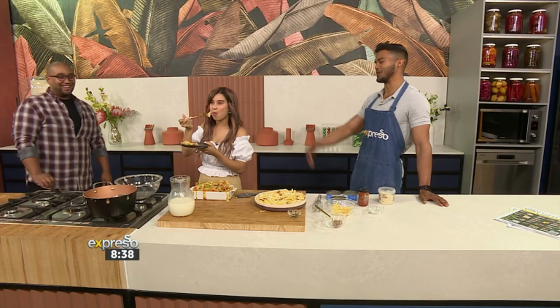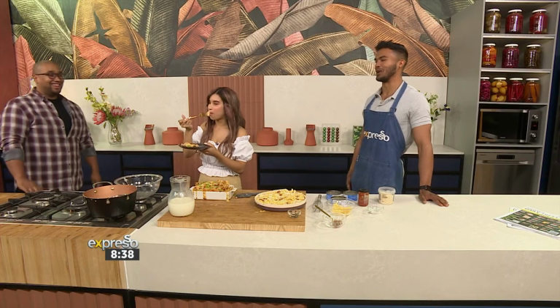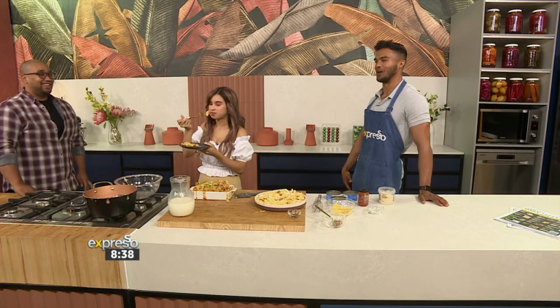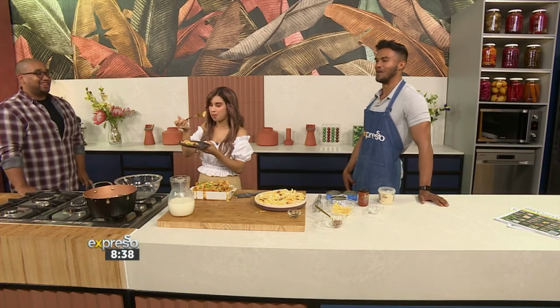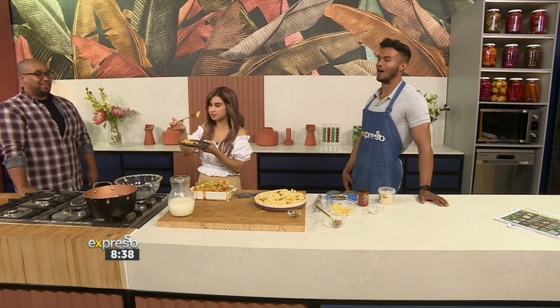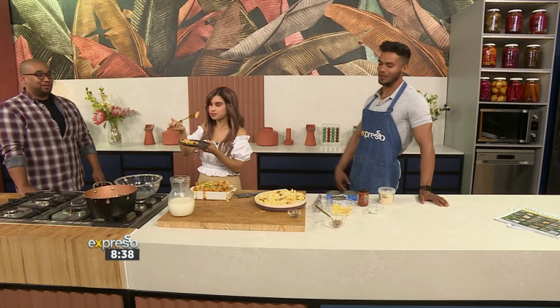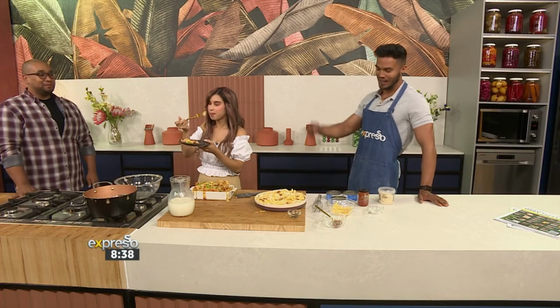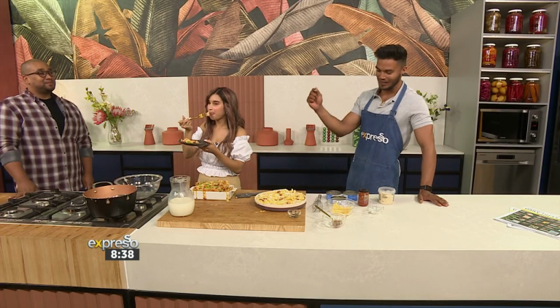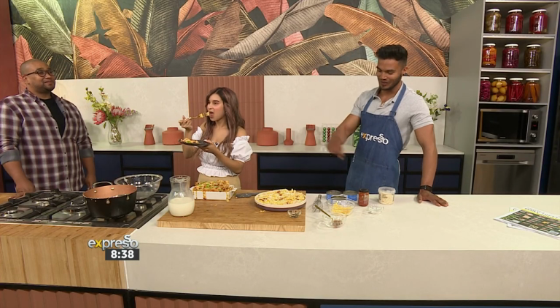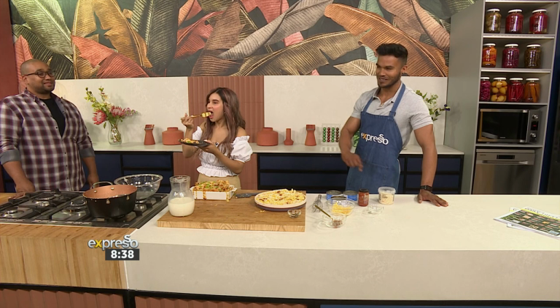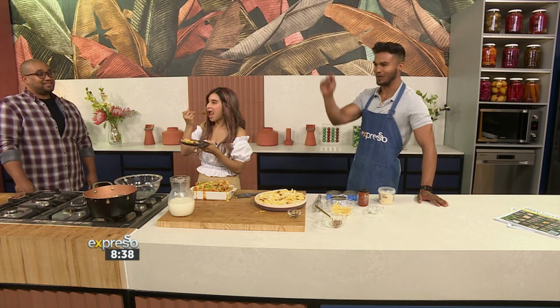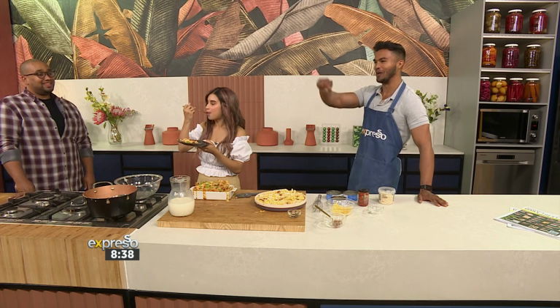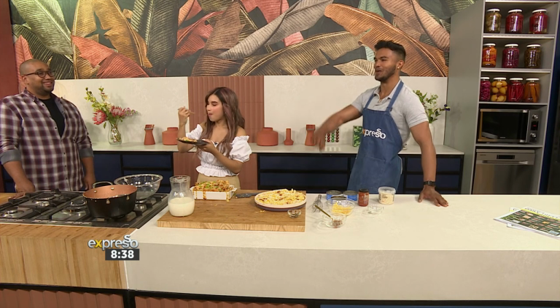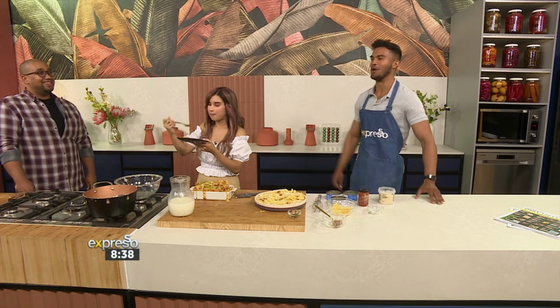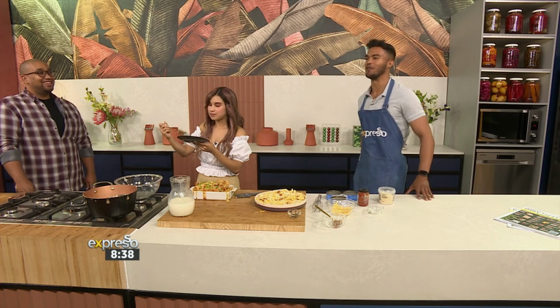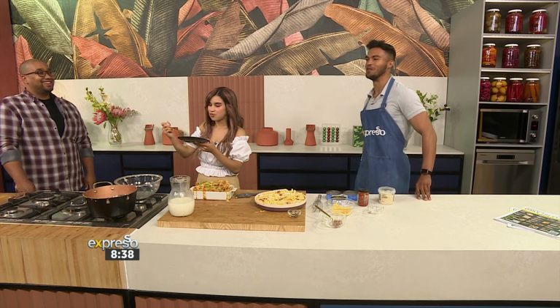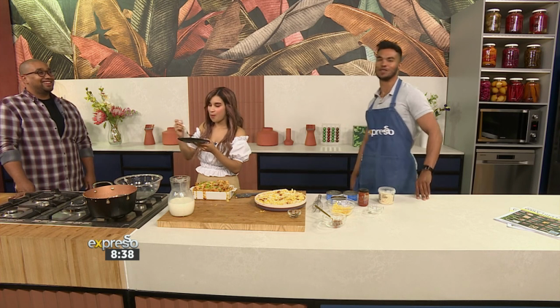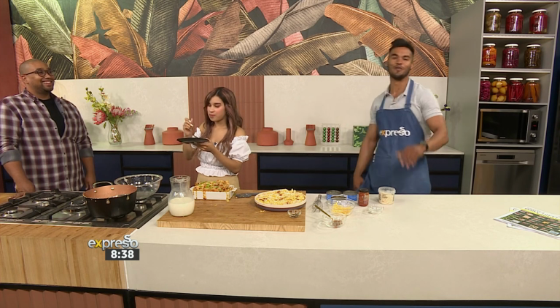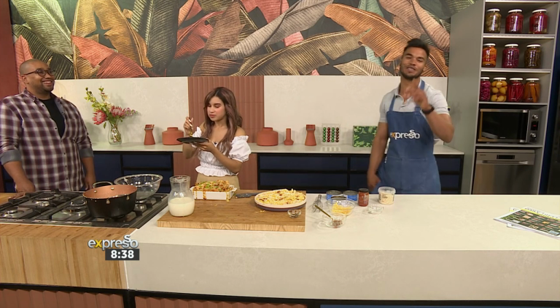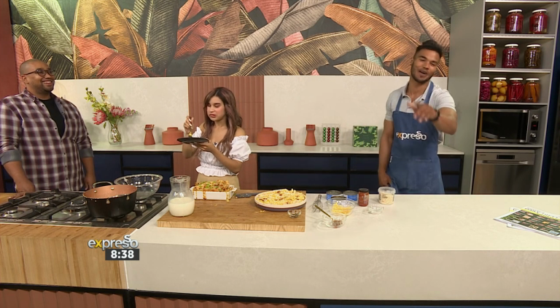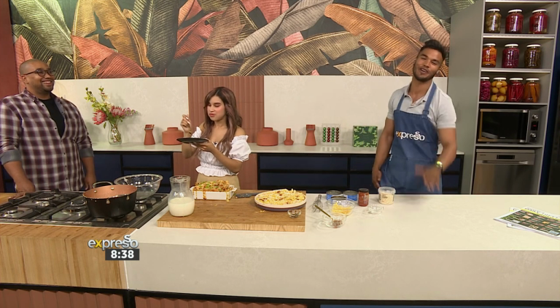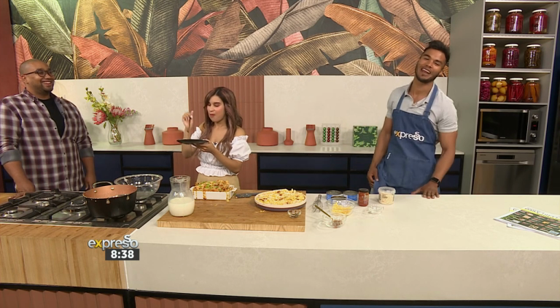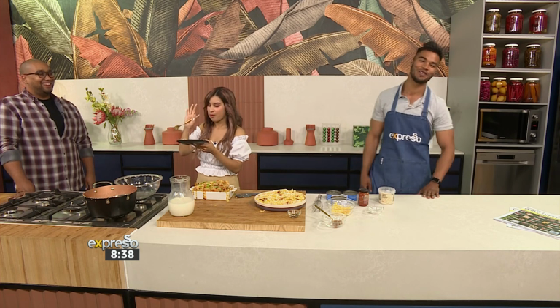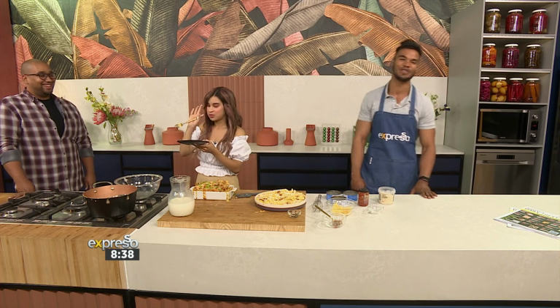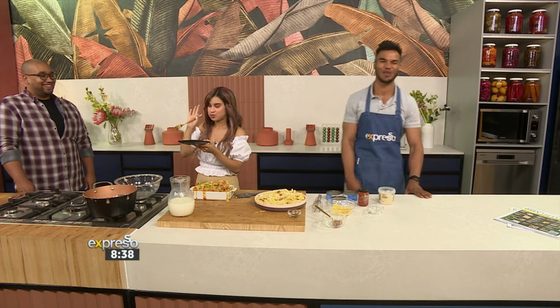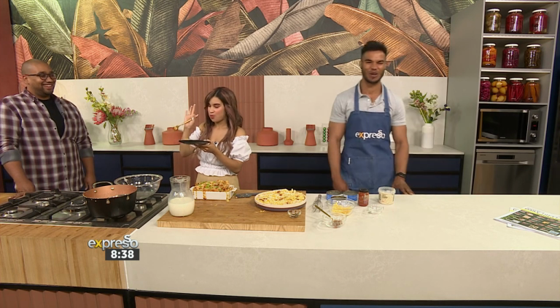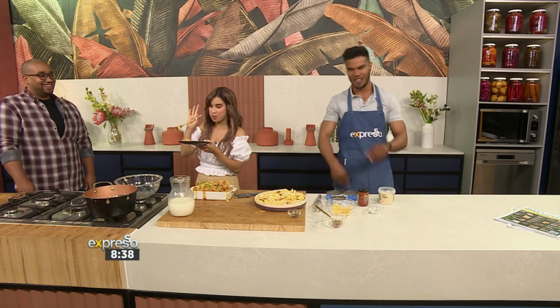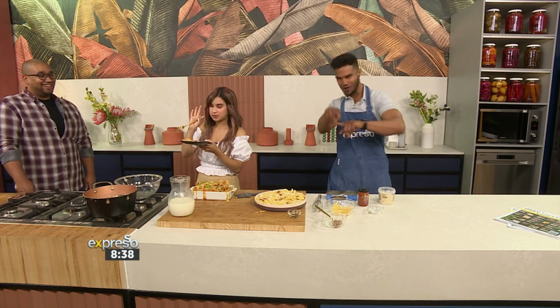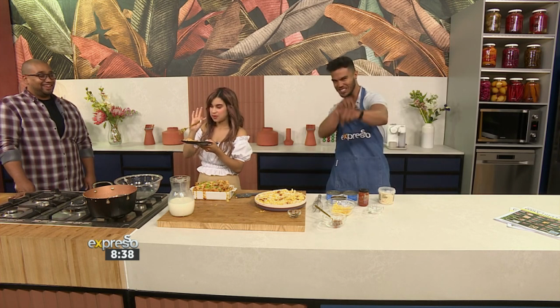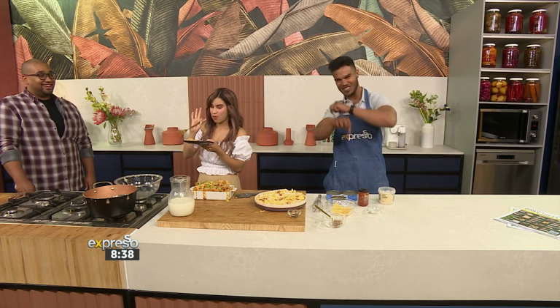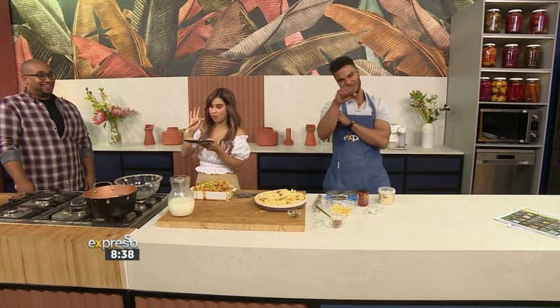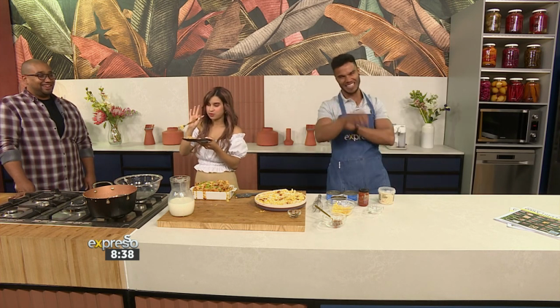Get the recipe at expressoshow.com while we tuck into this. Don't go anywhere — more performances, more magic coming right at you in just a bit. We'll see you soon!